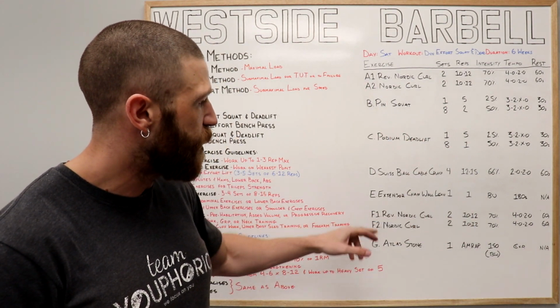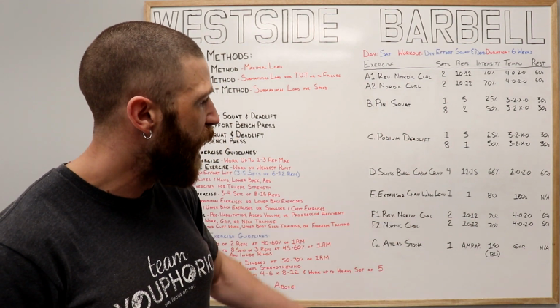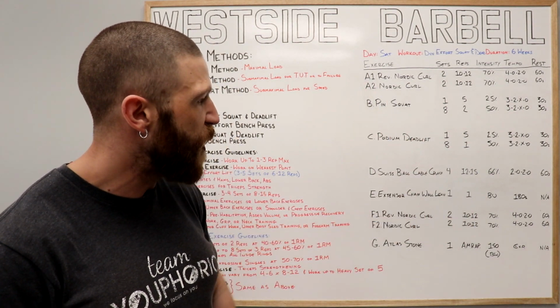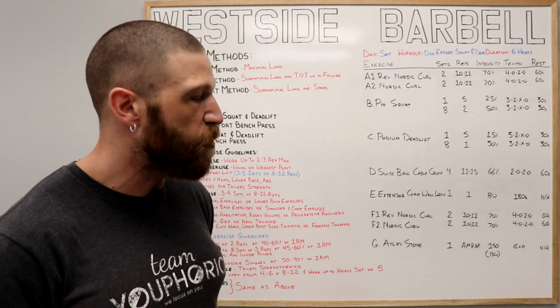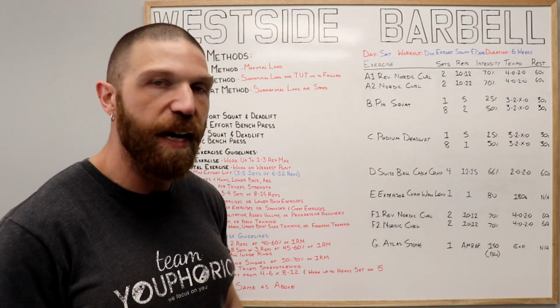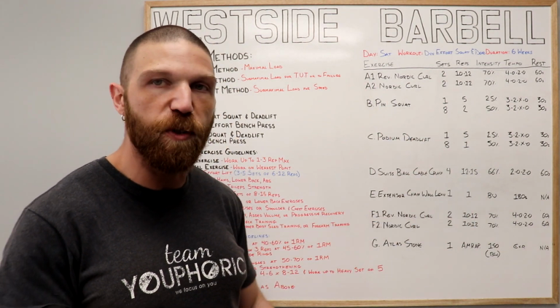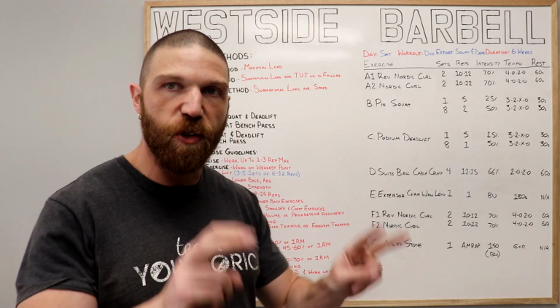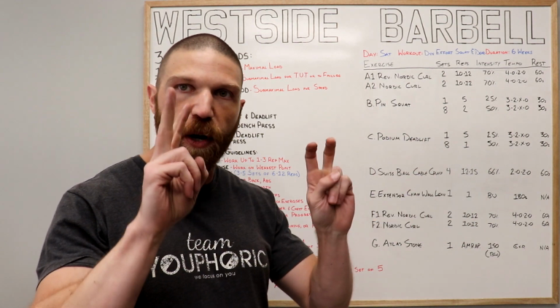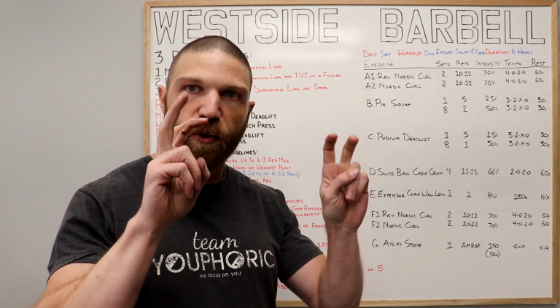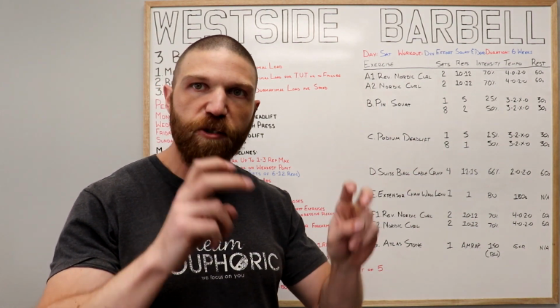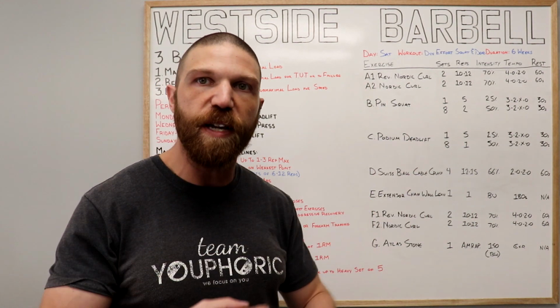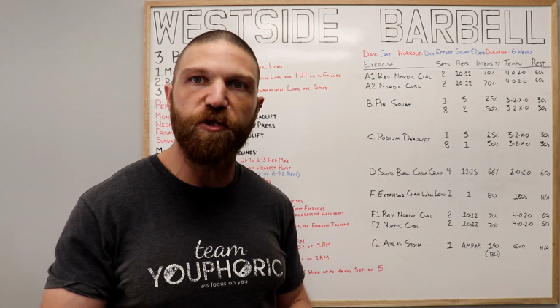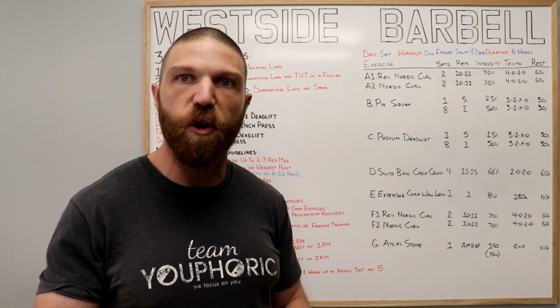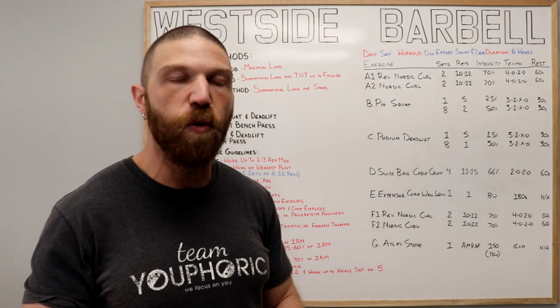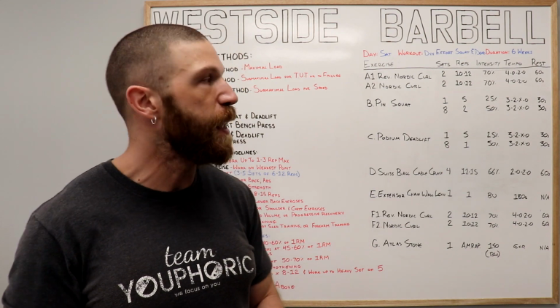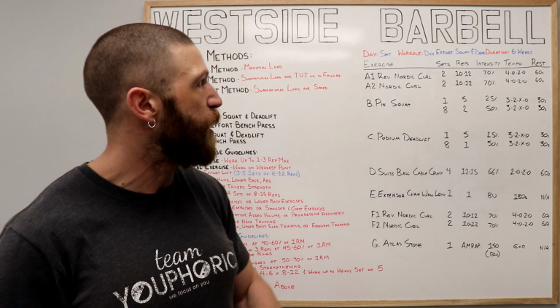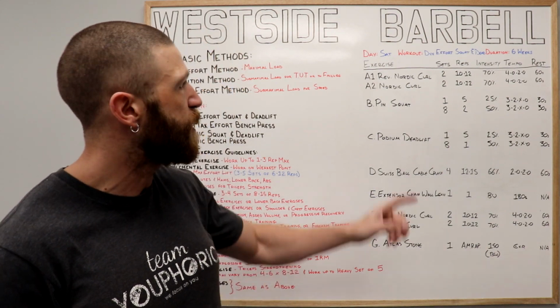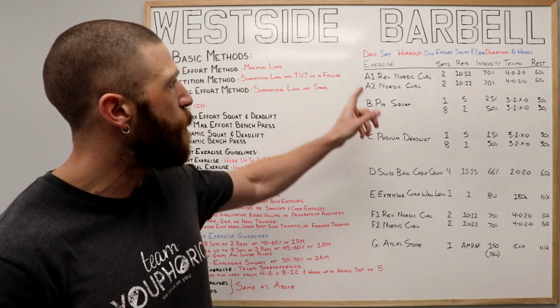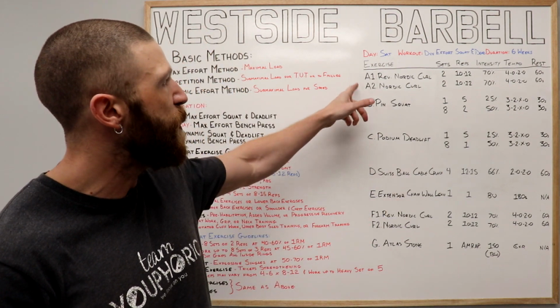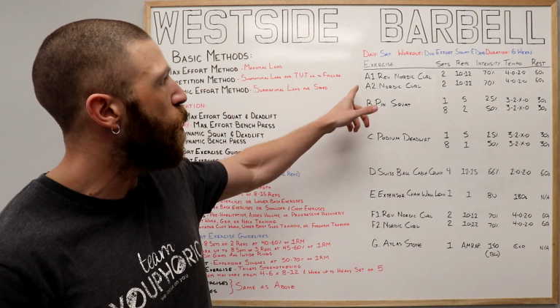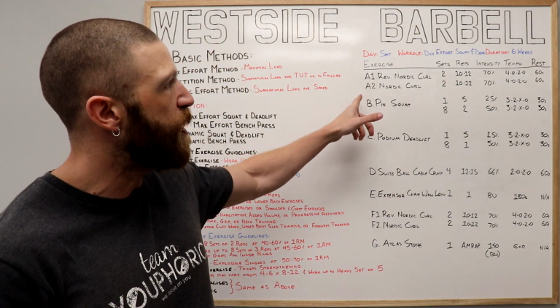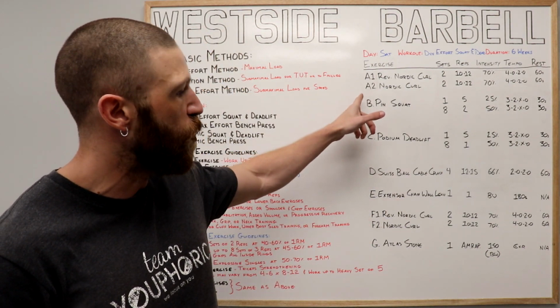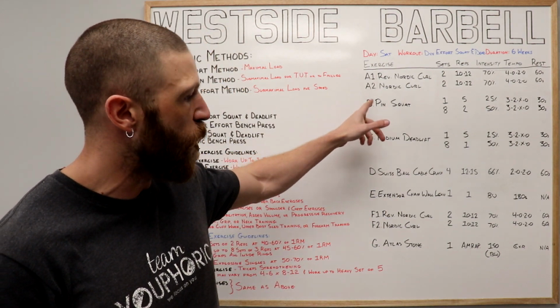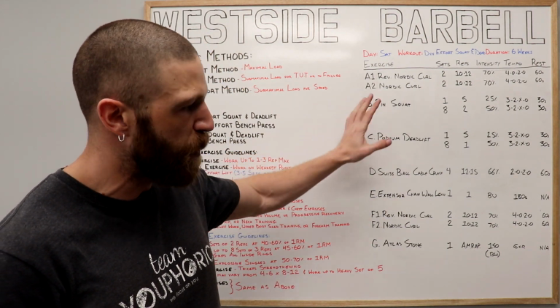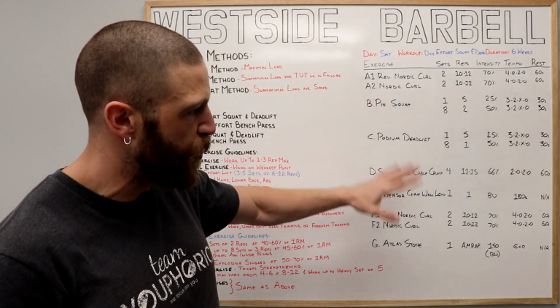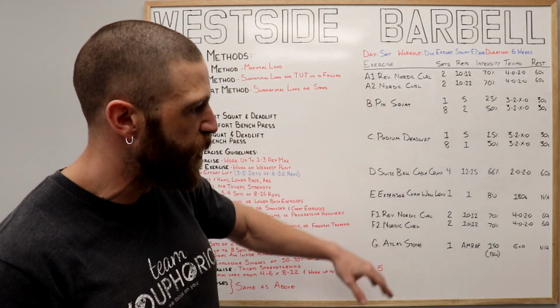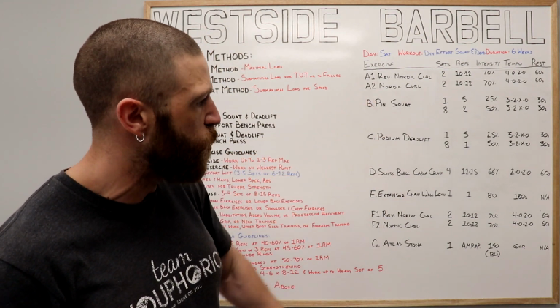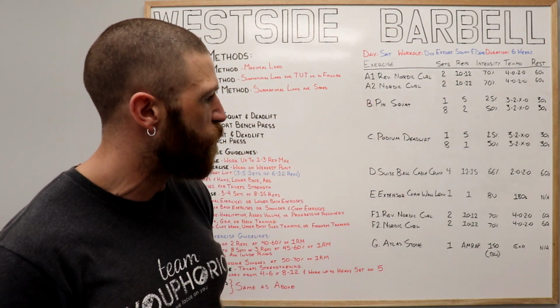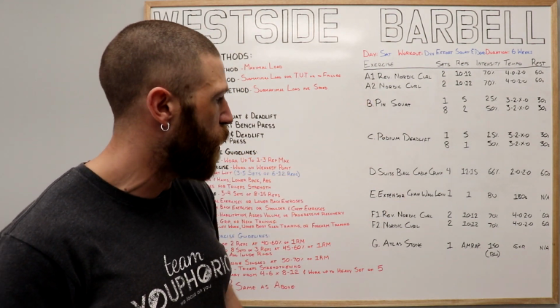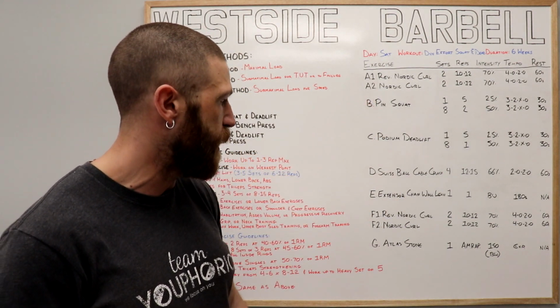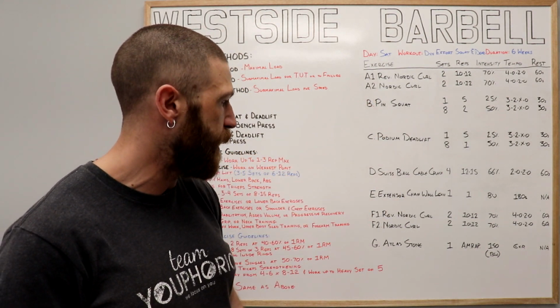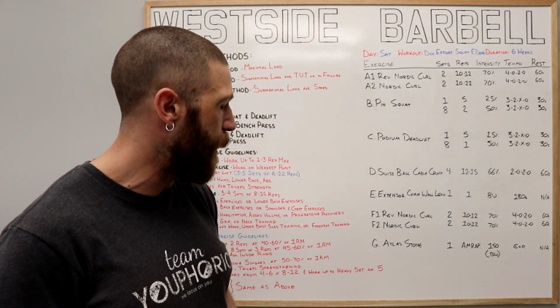Once you've done that, we're on to the F exercise, which is the cool-down. It's going to mirror what we did in the warm-up, so no need to go over all of that again.